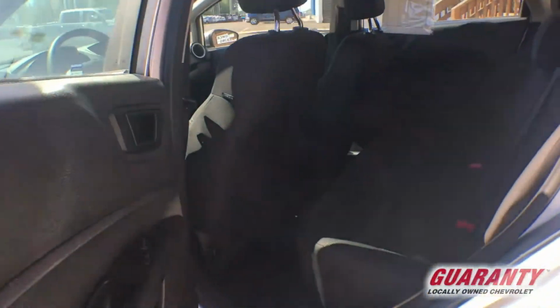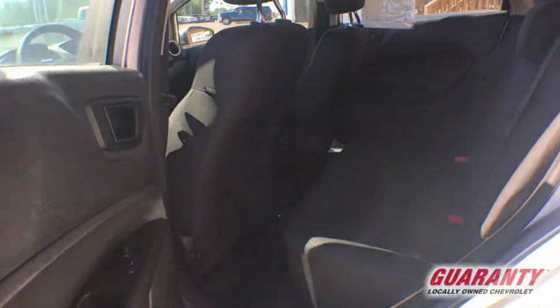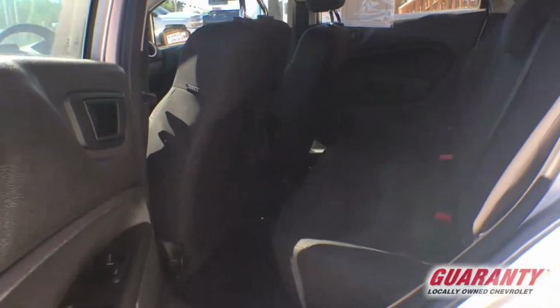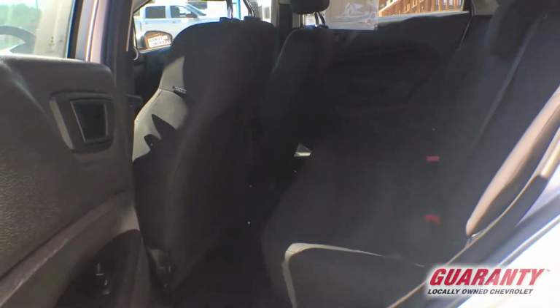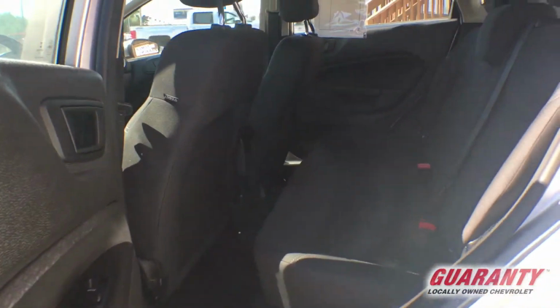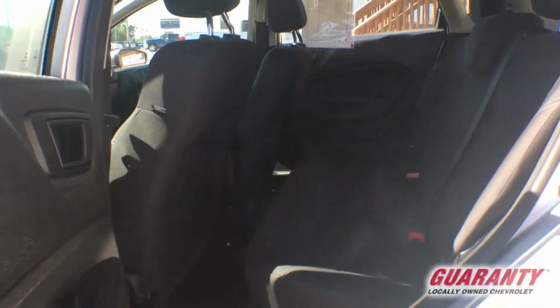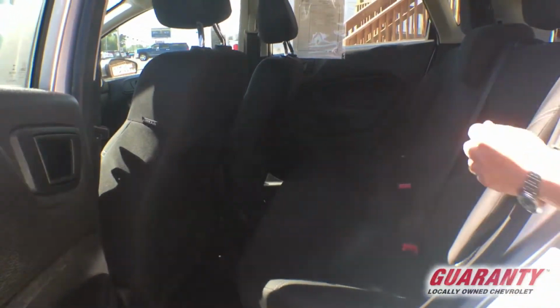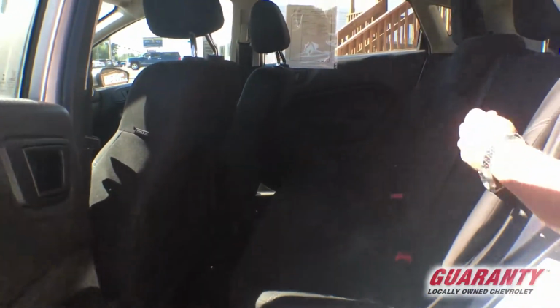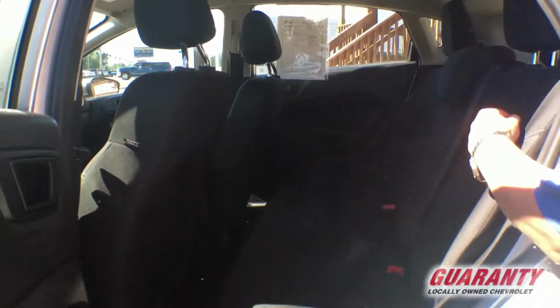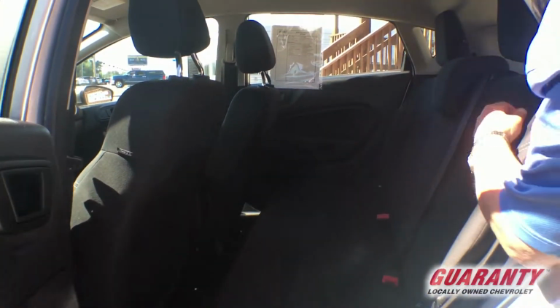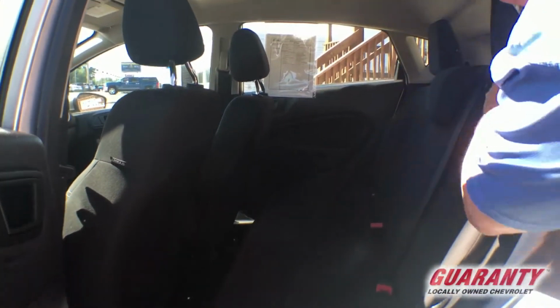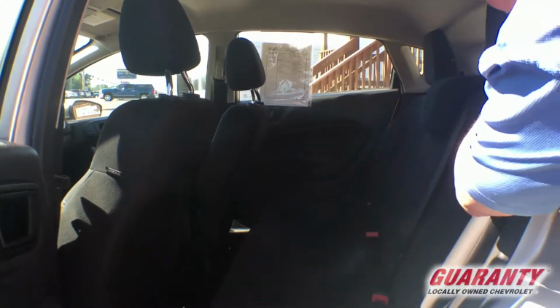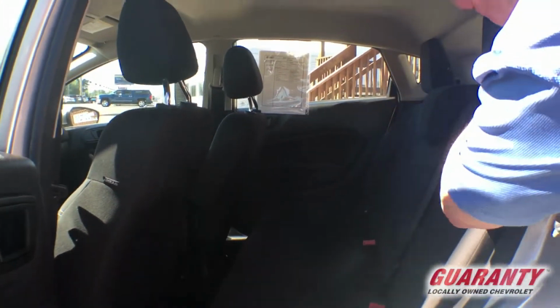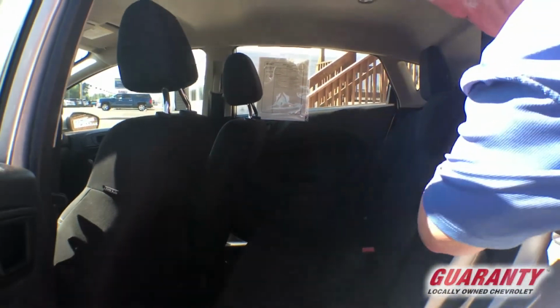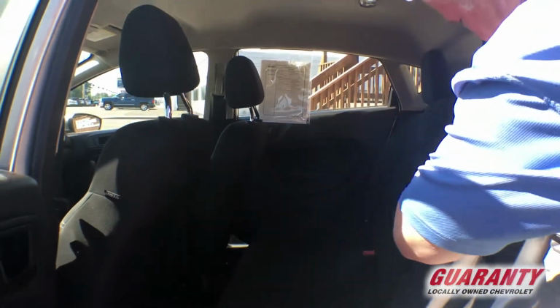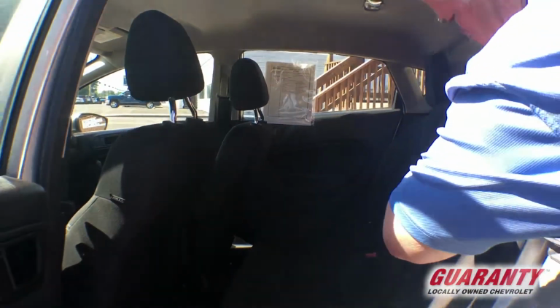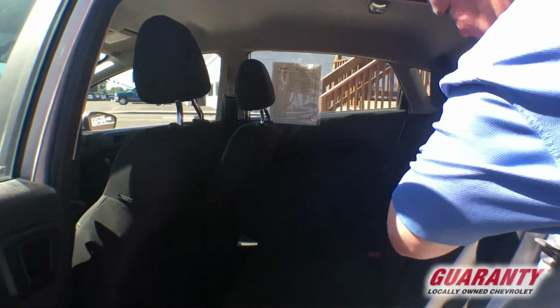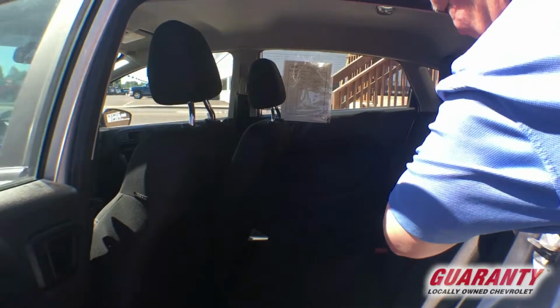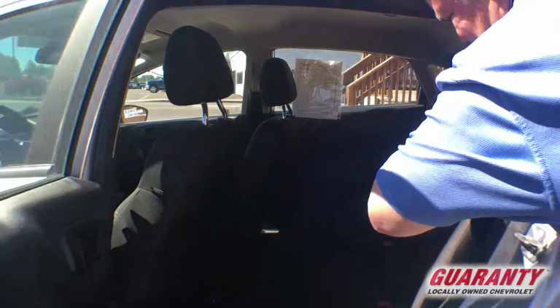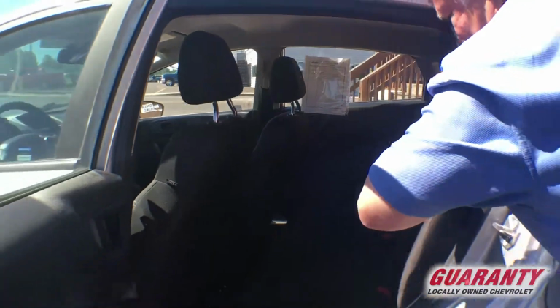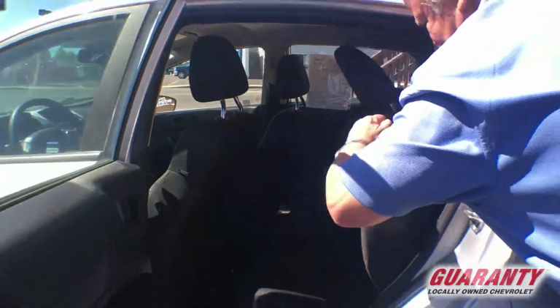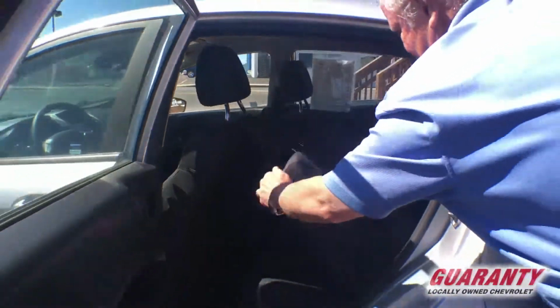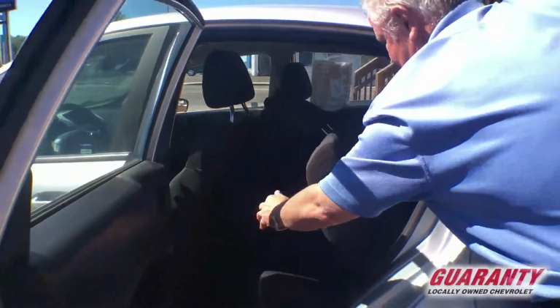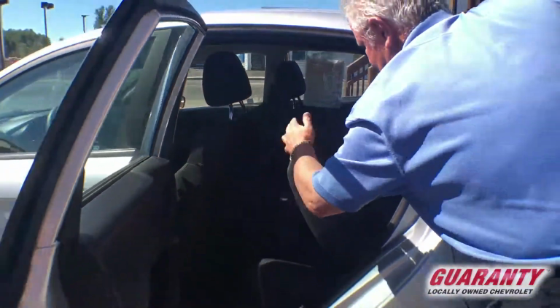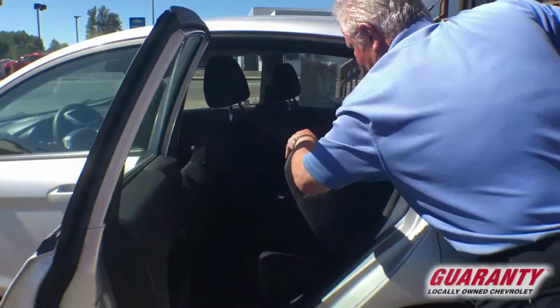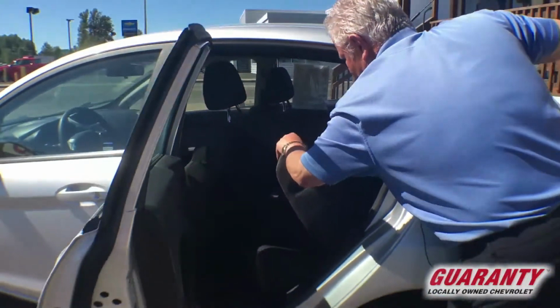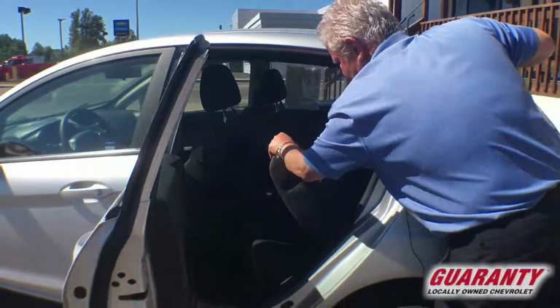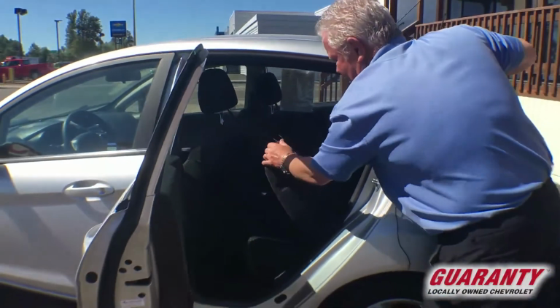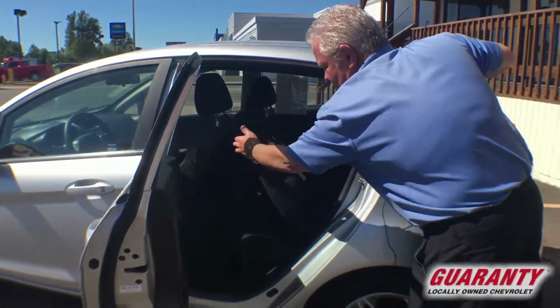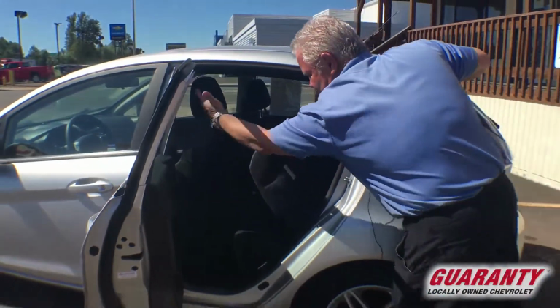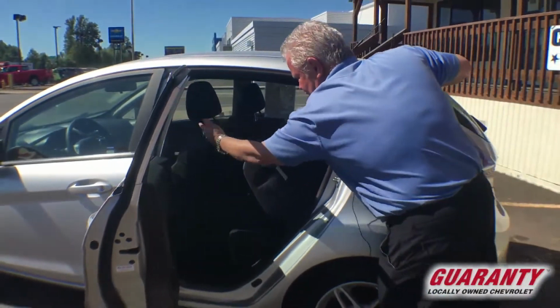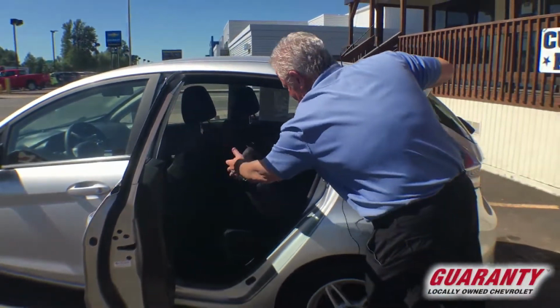You've got a 60/40 split seat back here. It's really easy to get to — folds right down with the seat up.